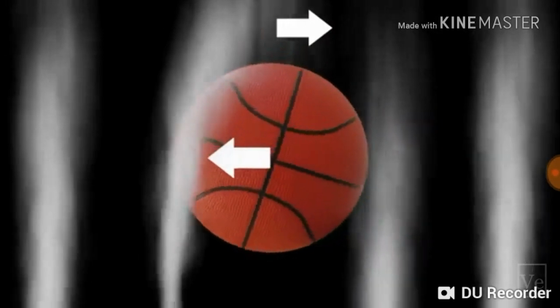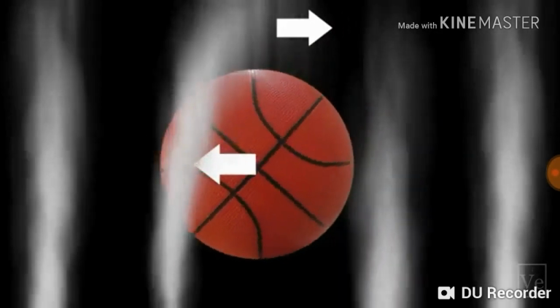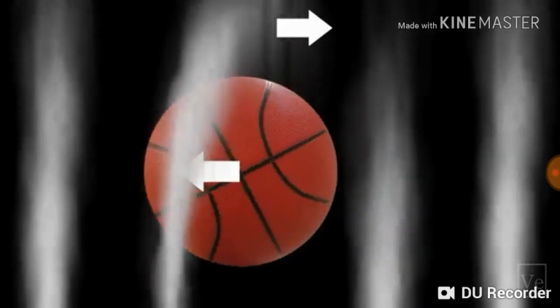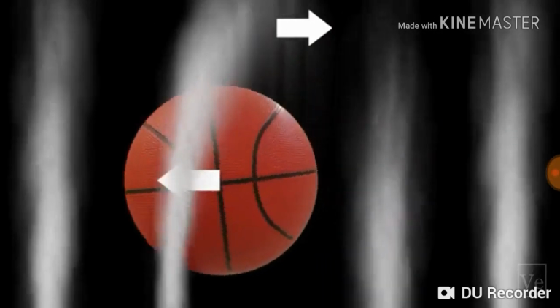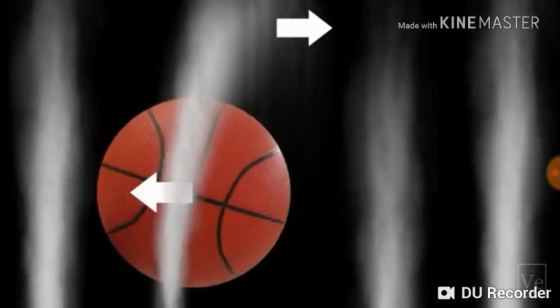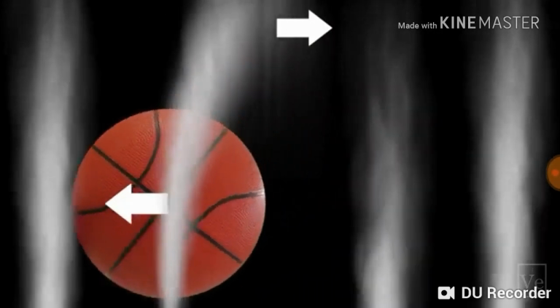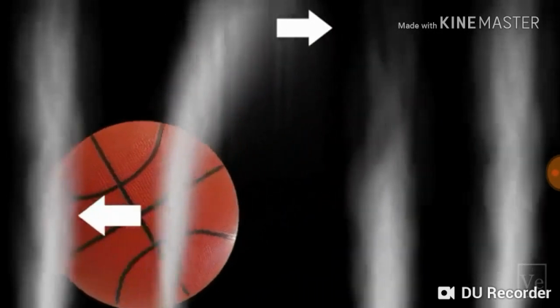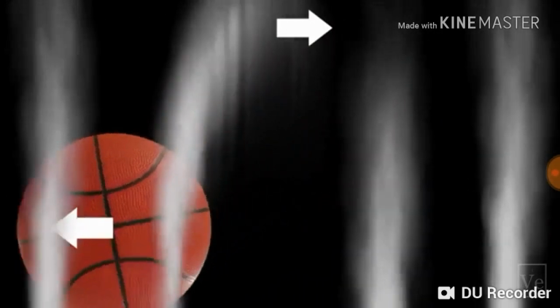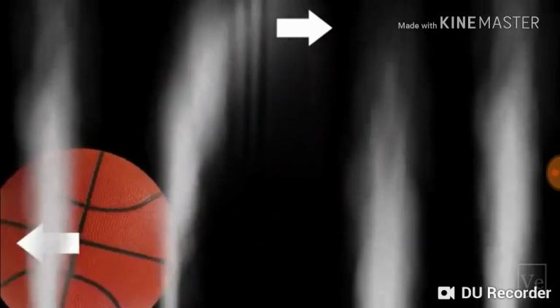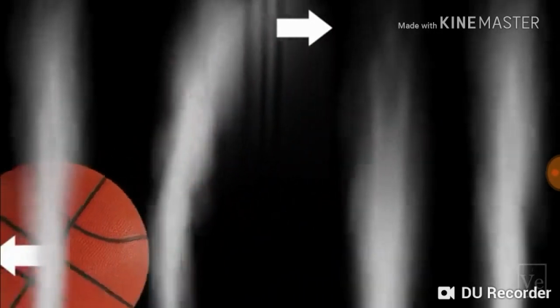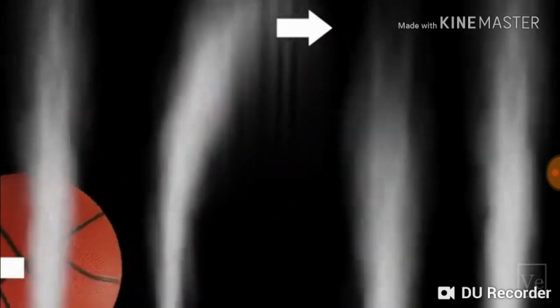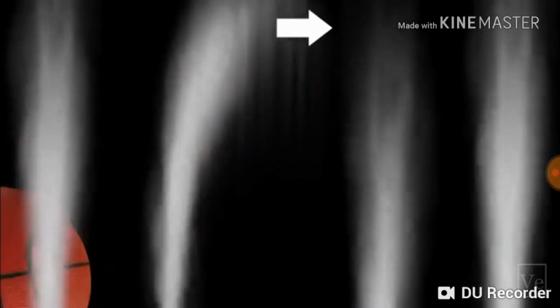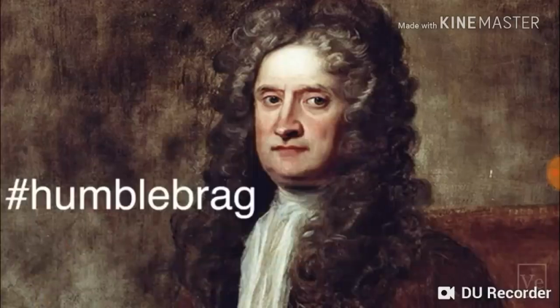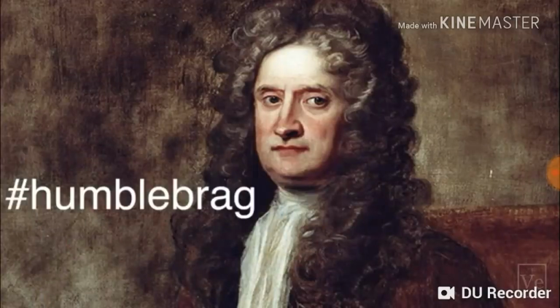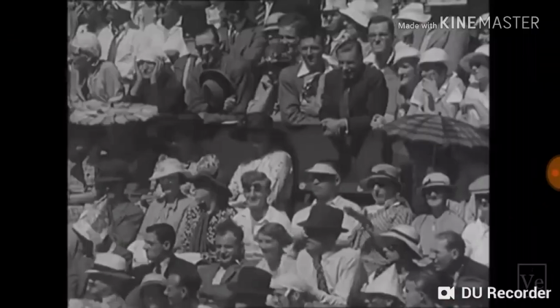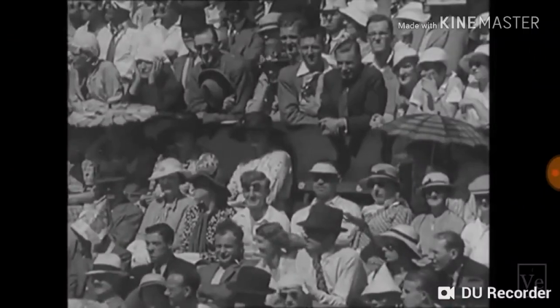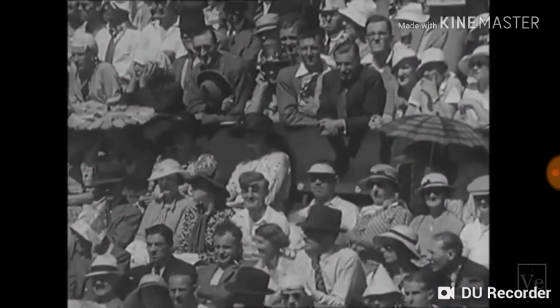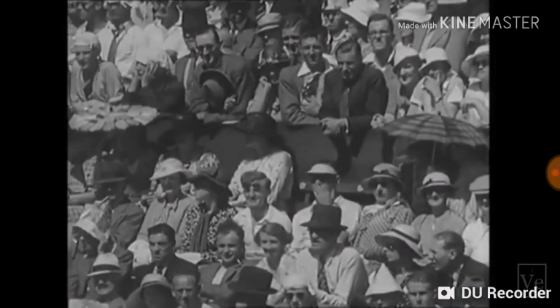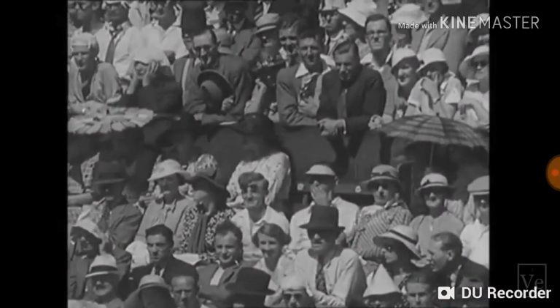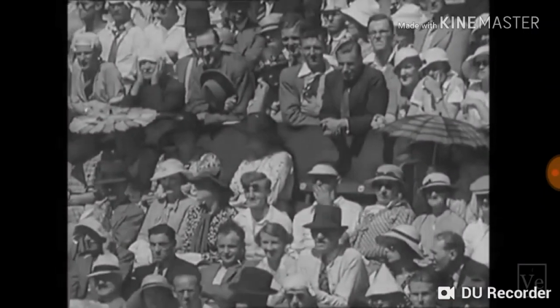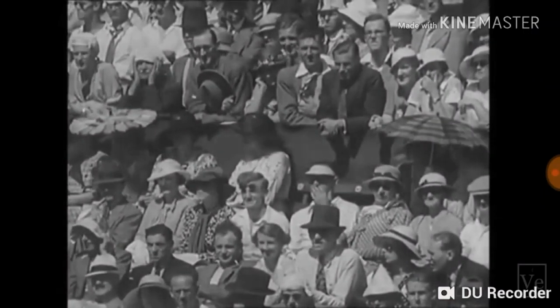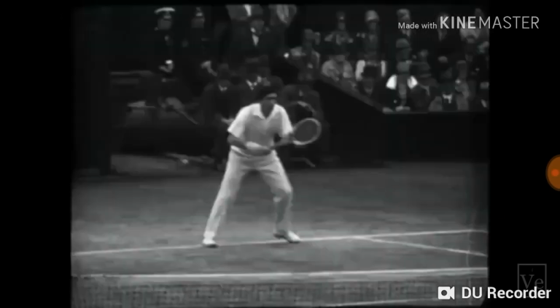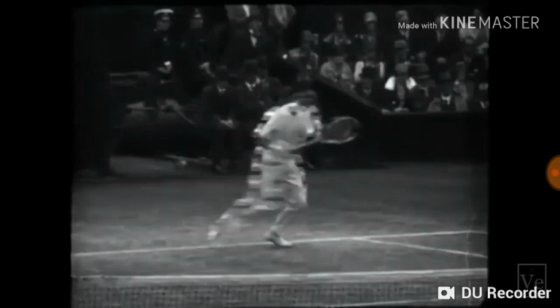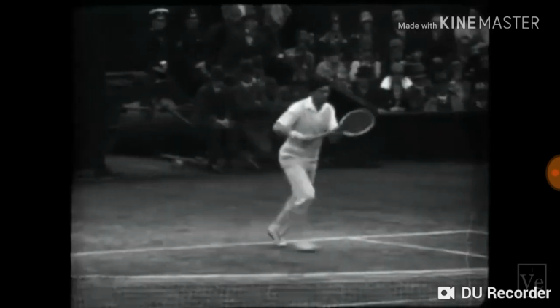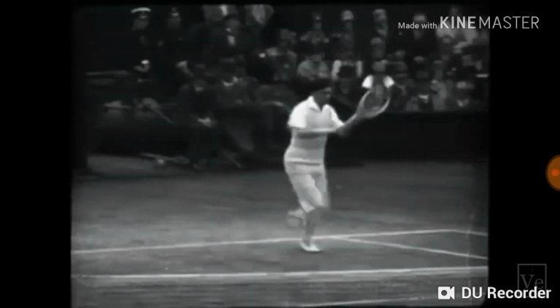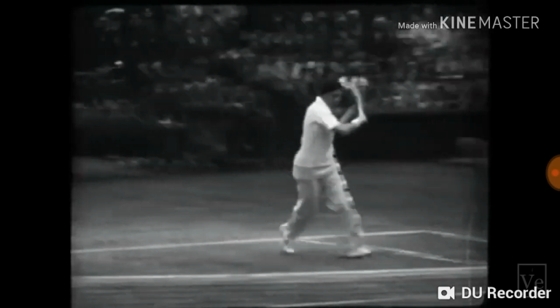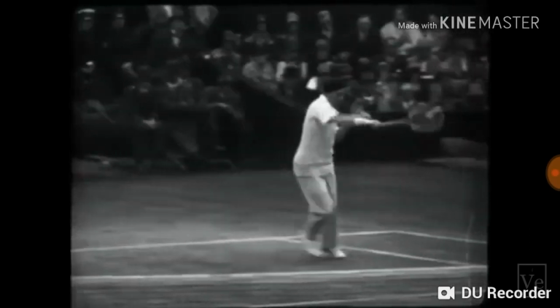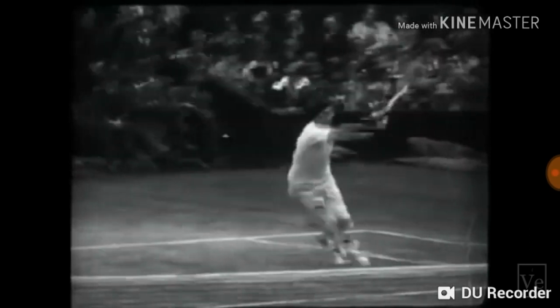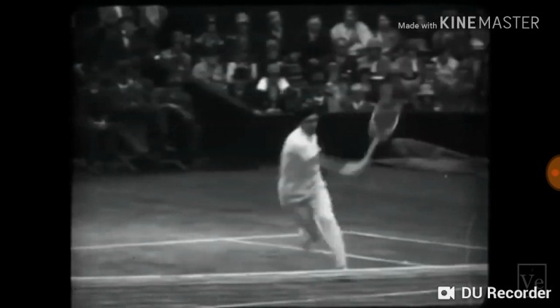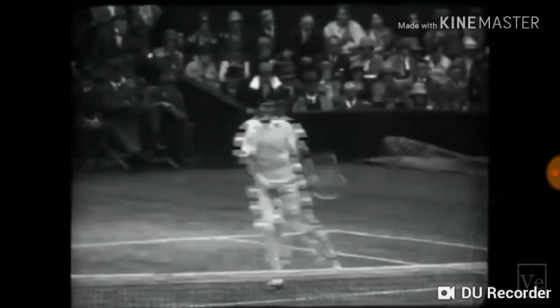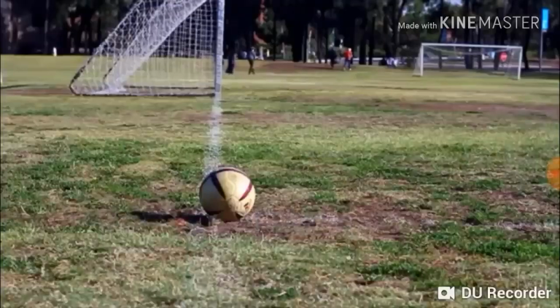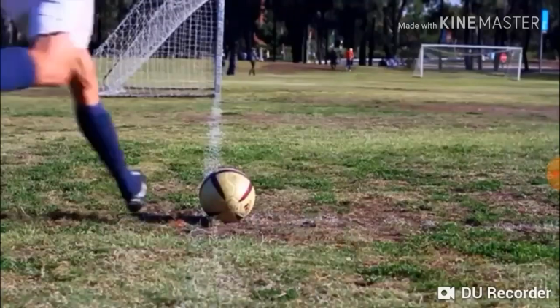And this is known as the Magnus effect. This effect is very important in sports like tennis, soccer, and golf.